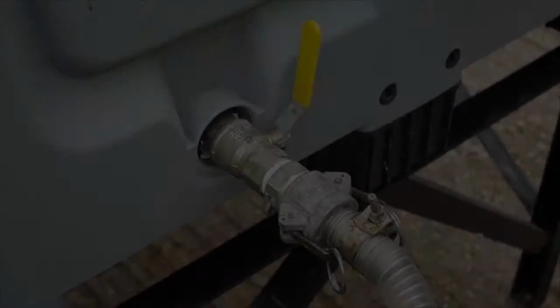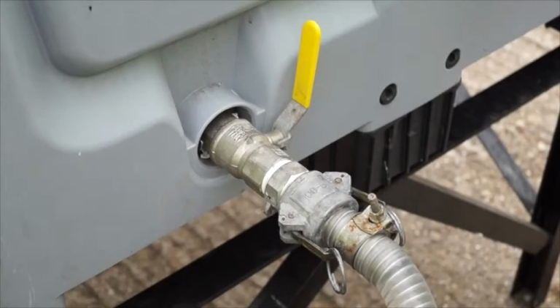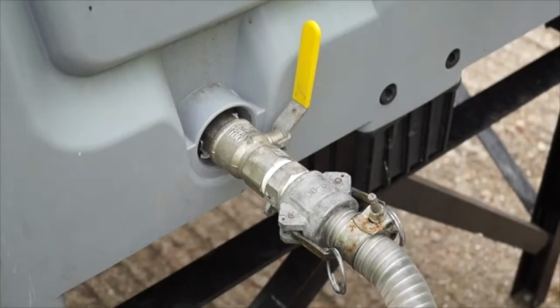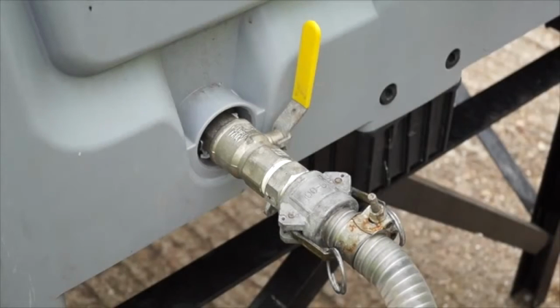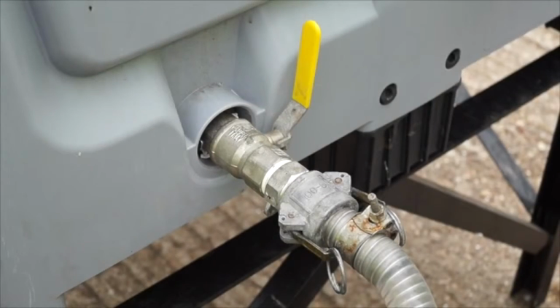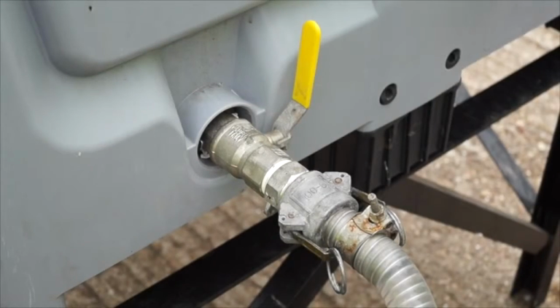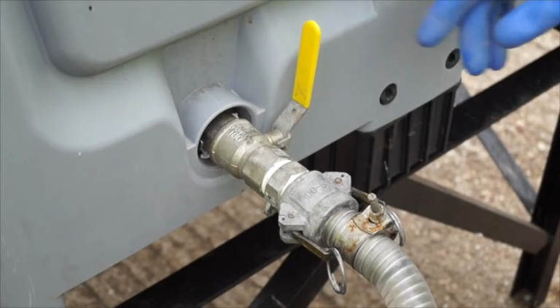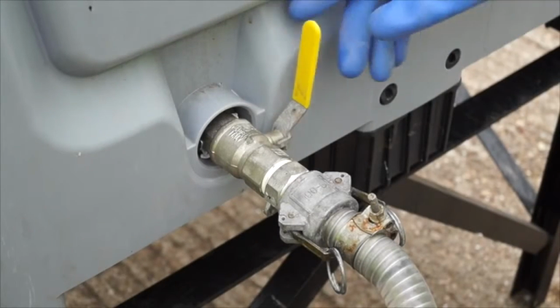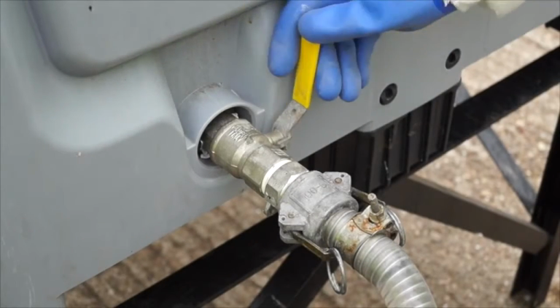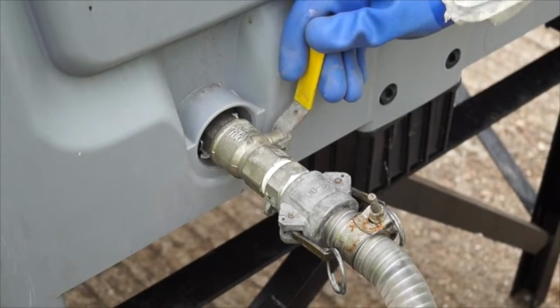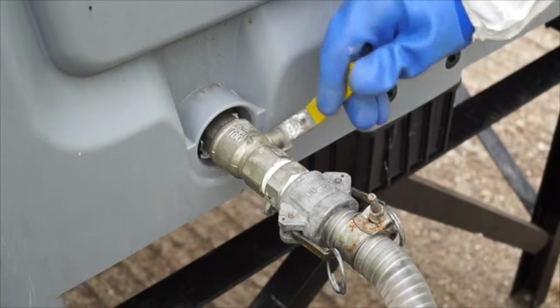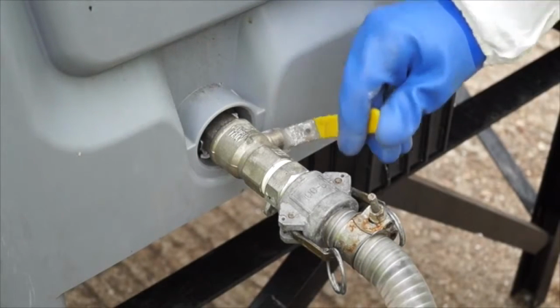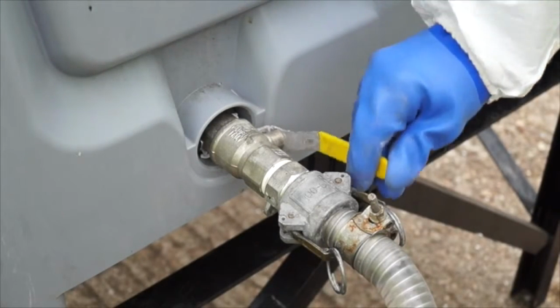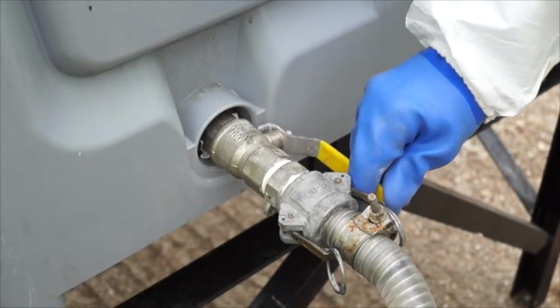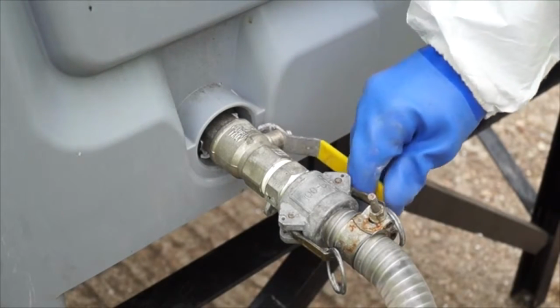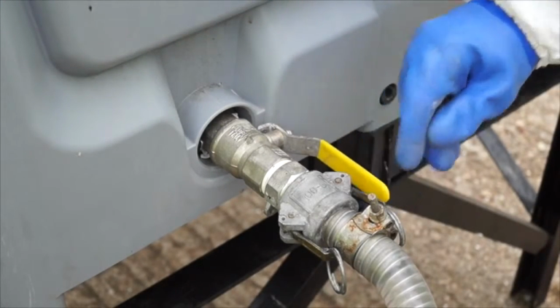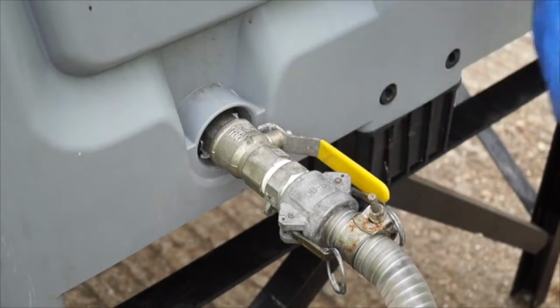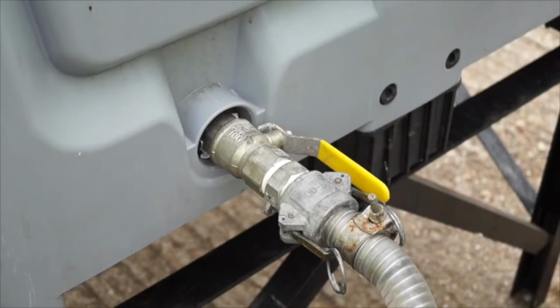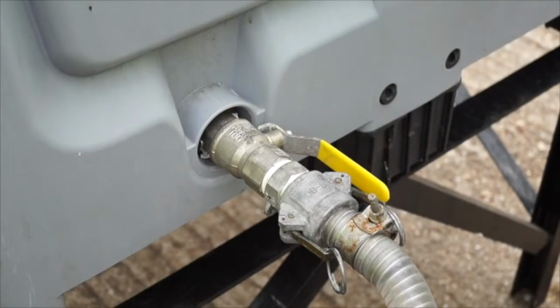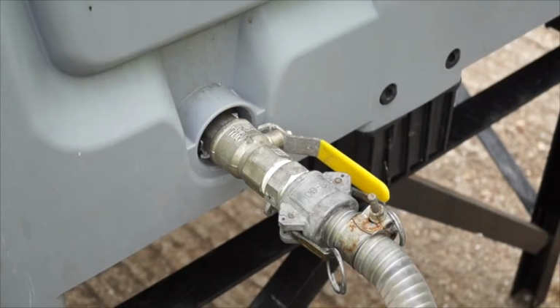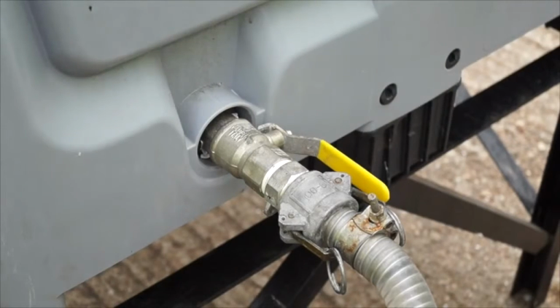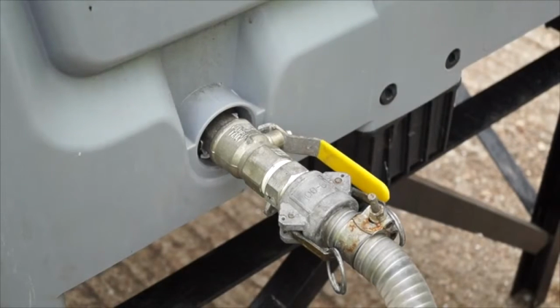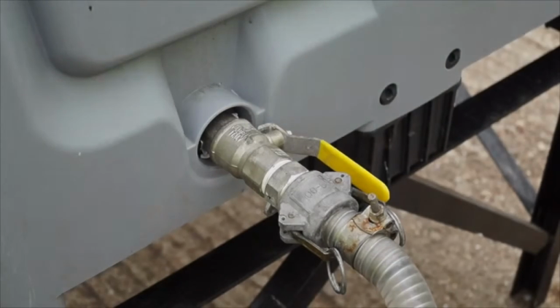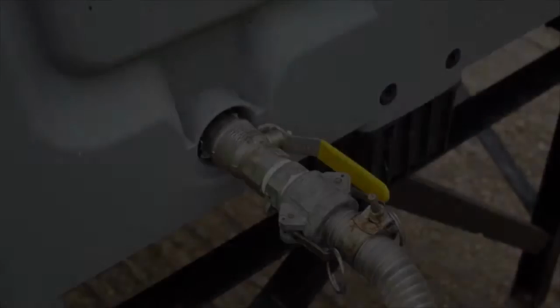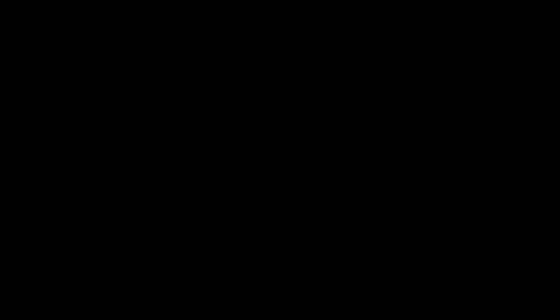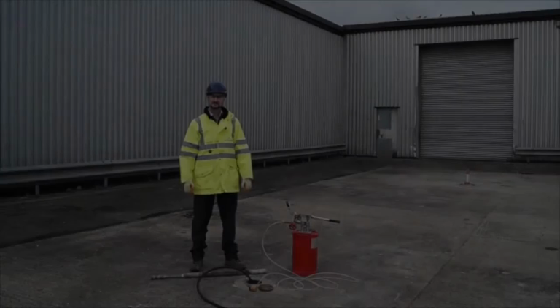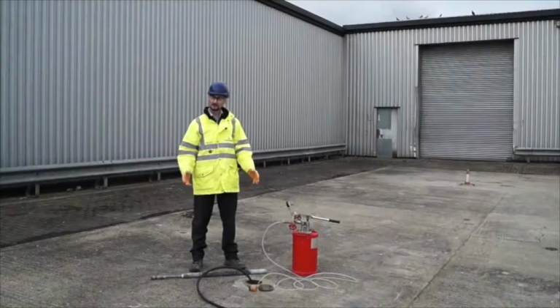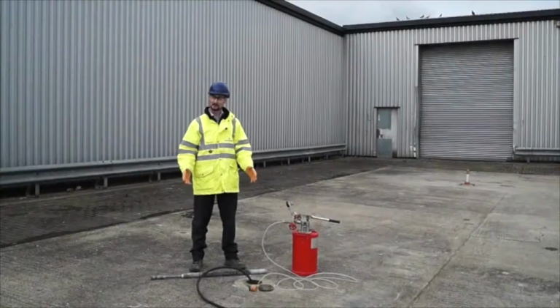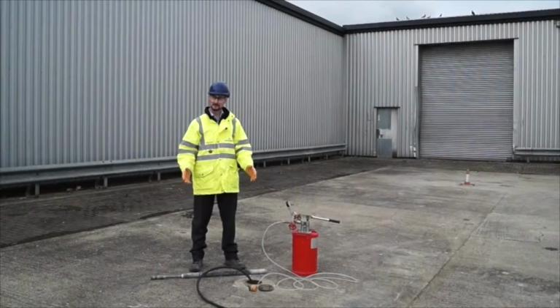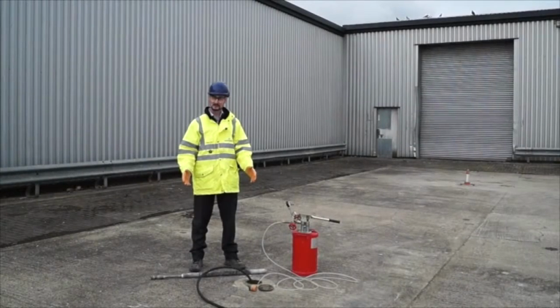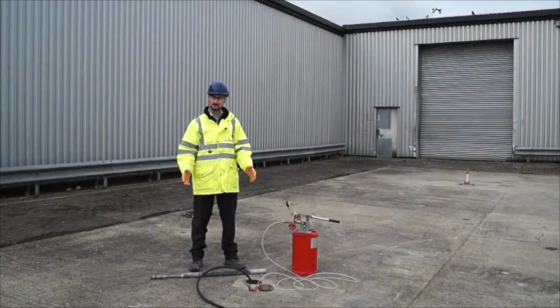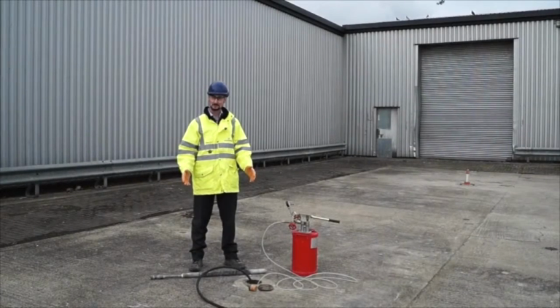Once the Persulfox is mixed you can open up the supply to the pump and we're ready to inject. So here we are at the injection point.